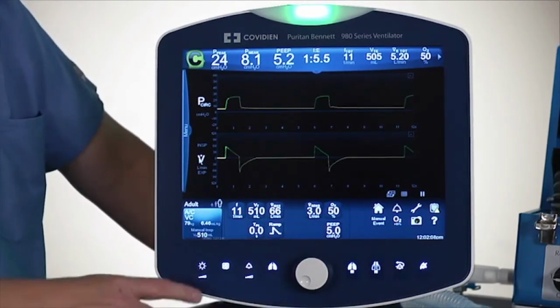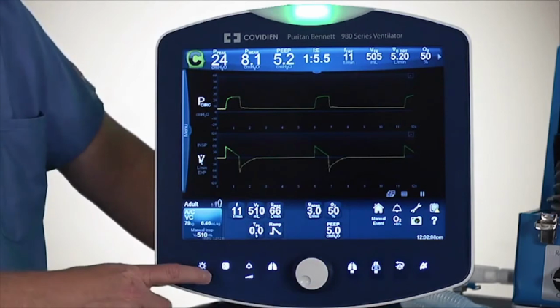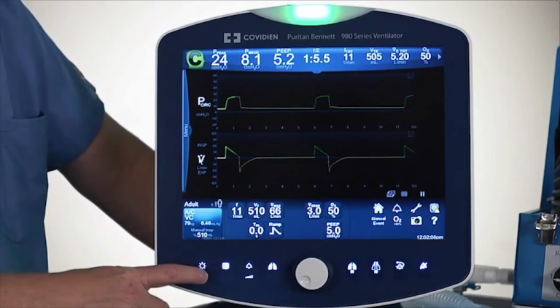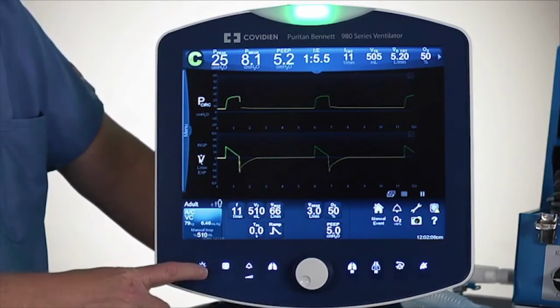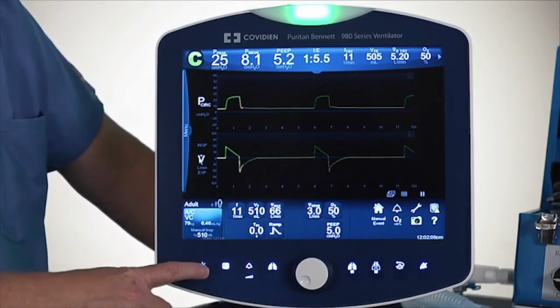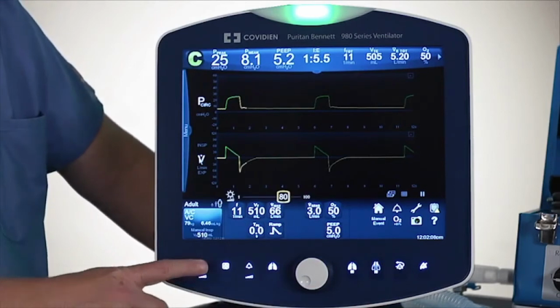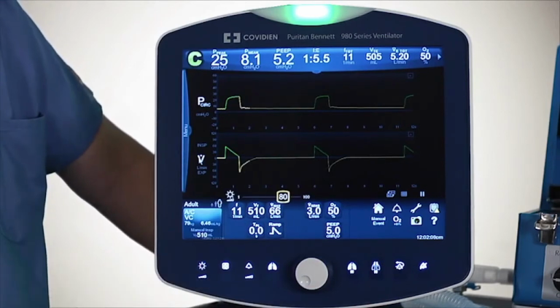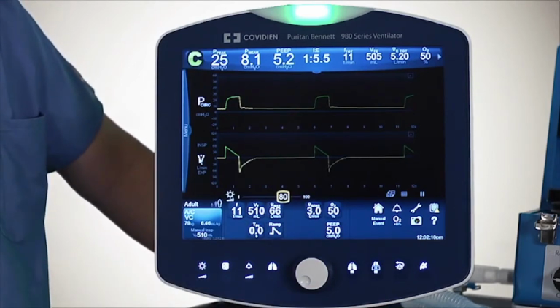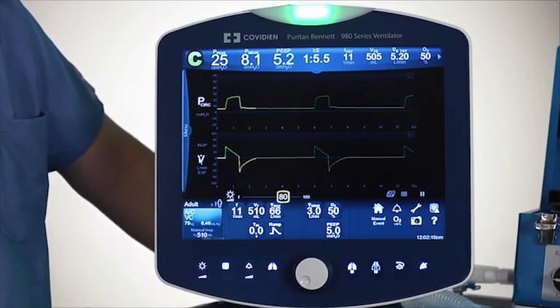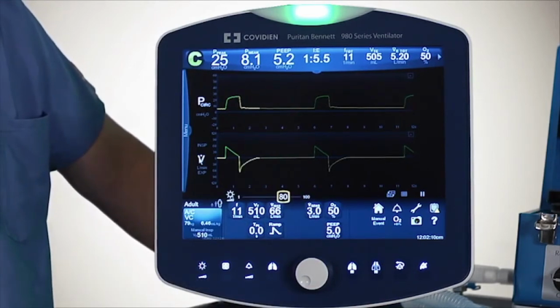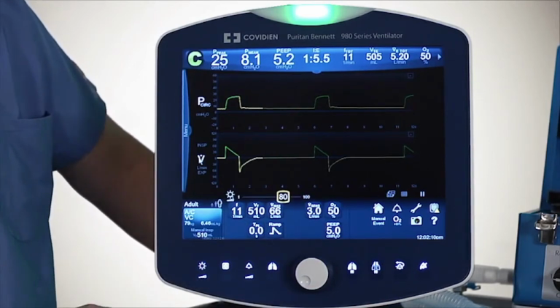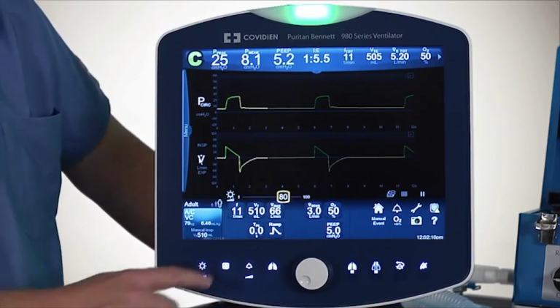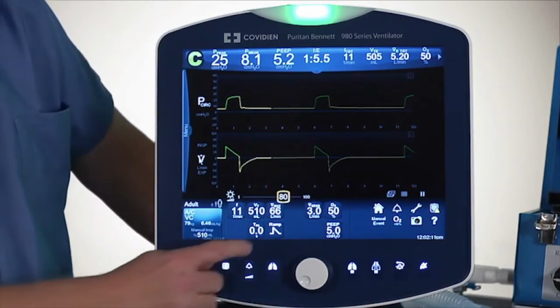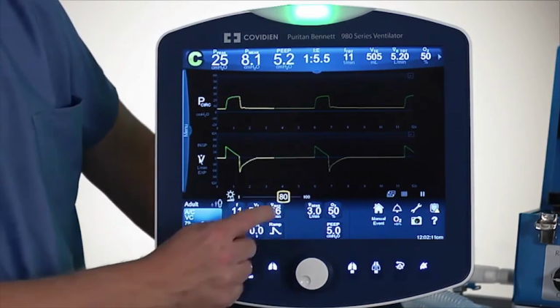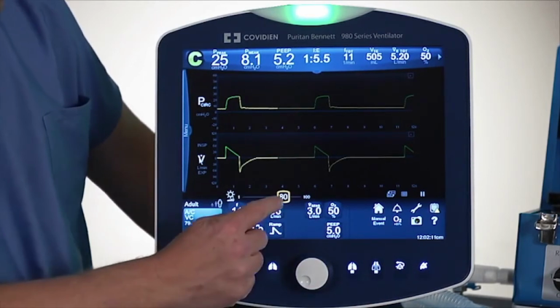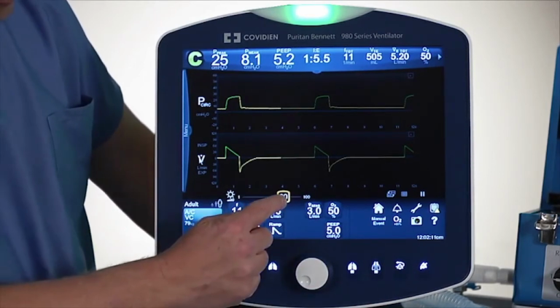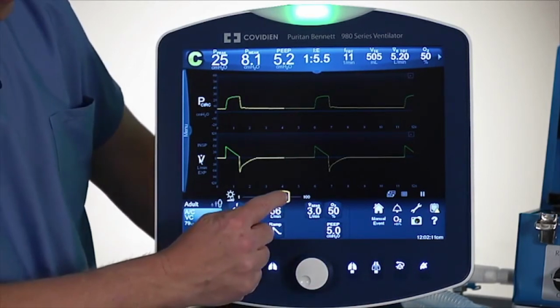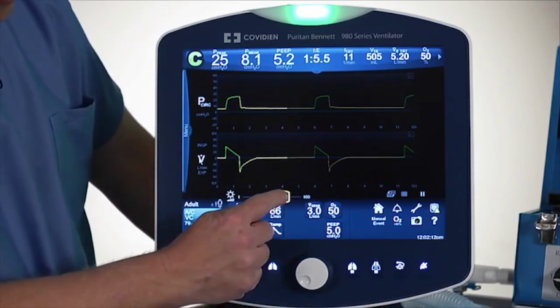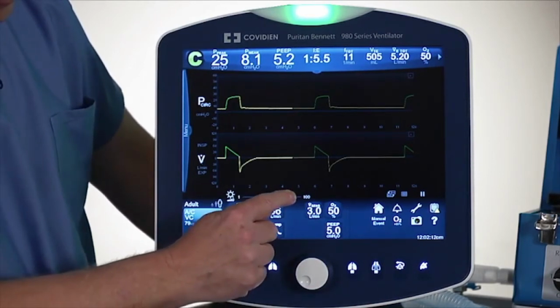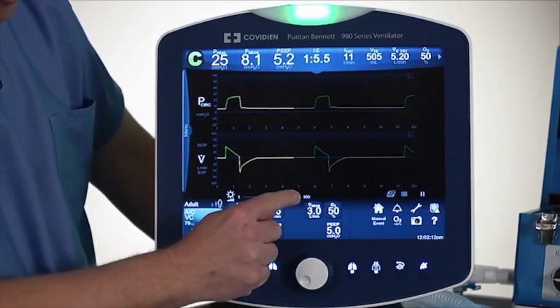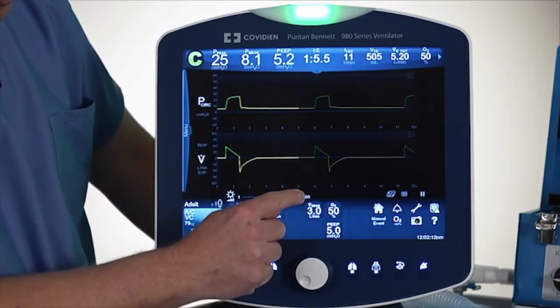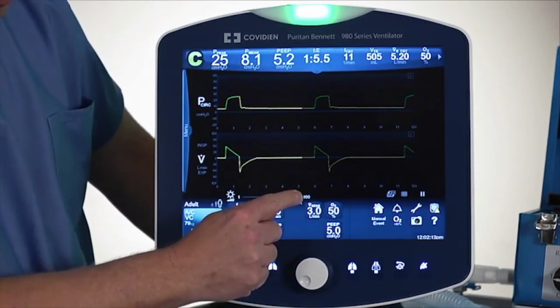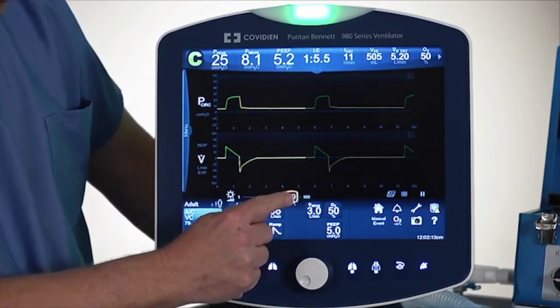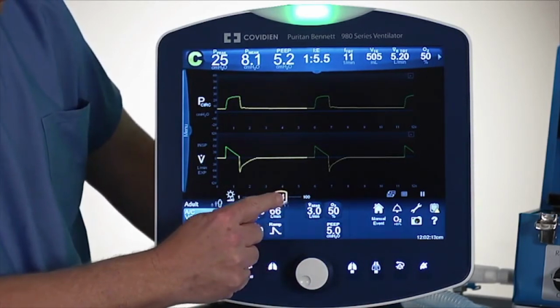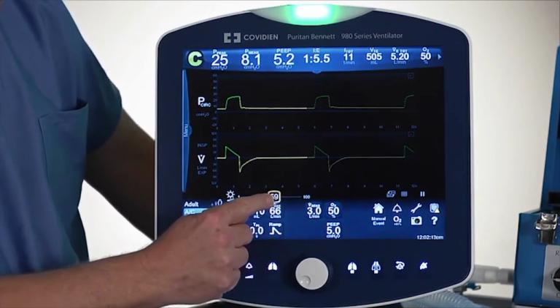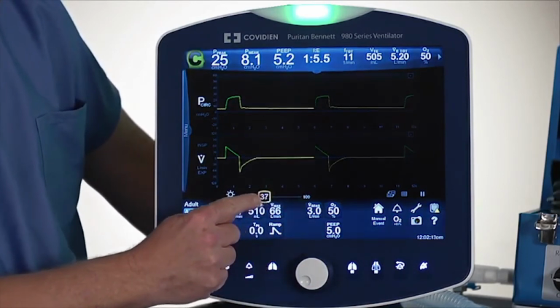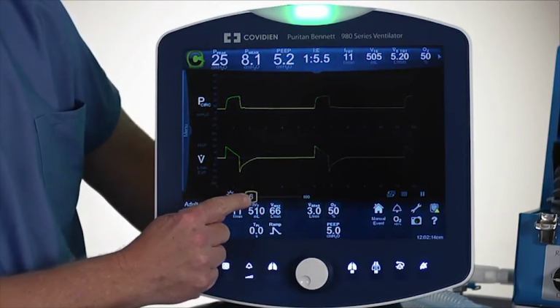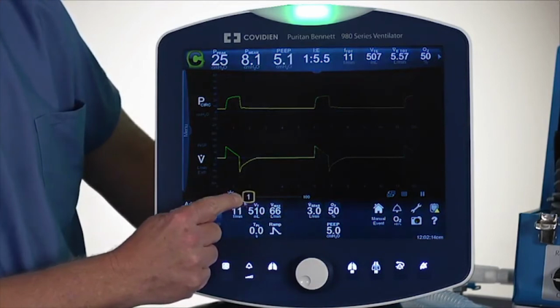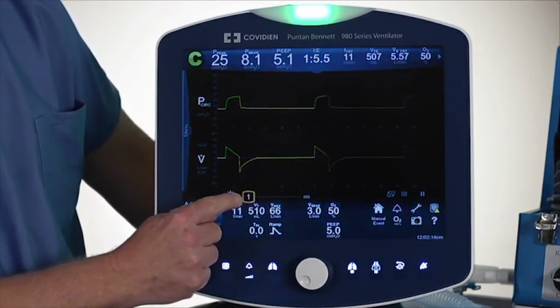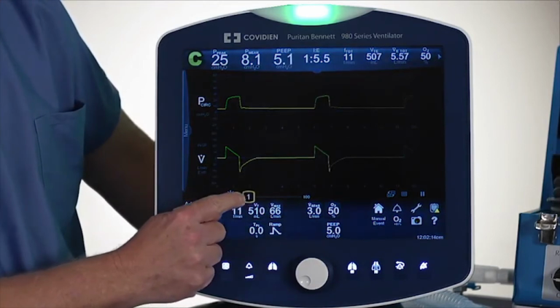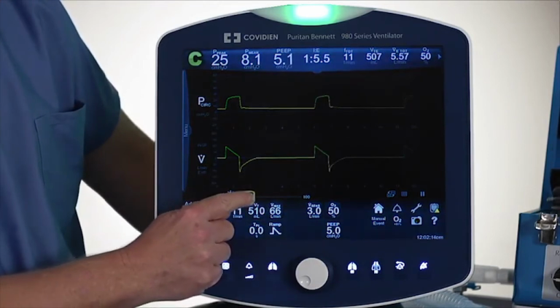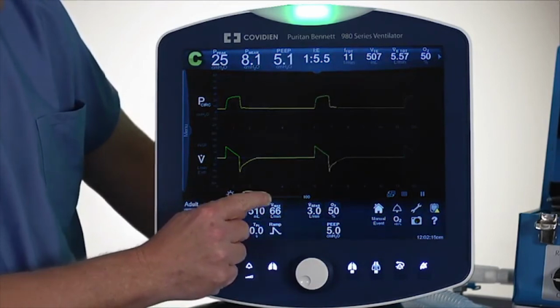The first one is the actual brightness. If I touch that, I can use my fingers and change how bright or how dim the screen is.